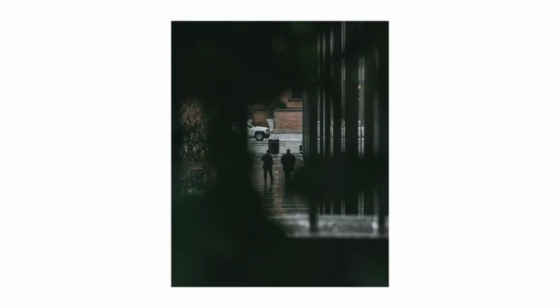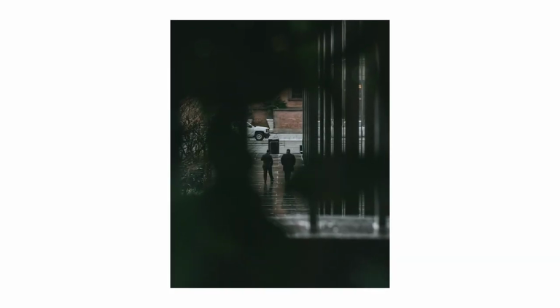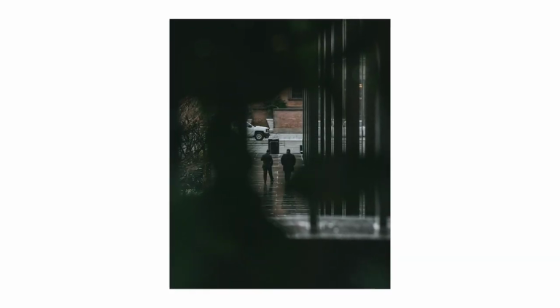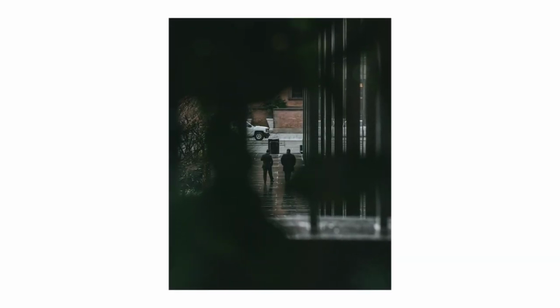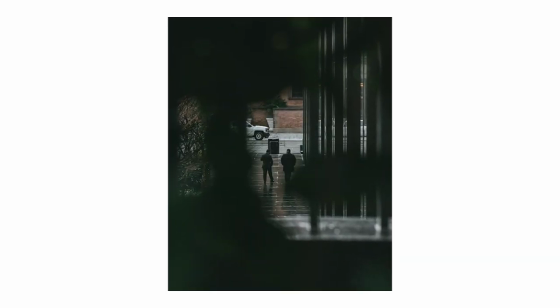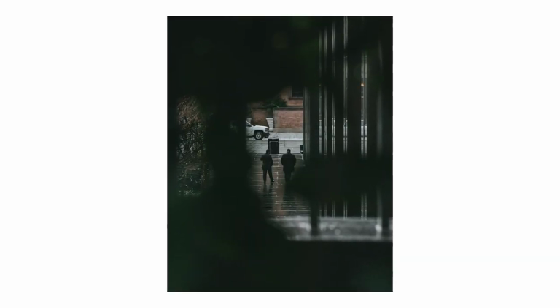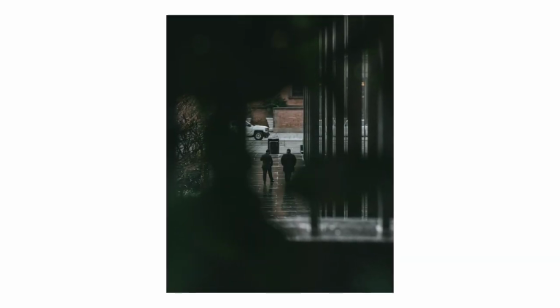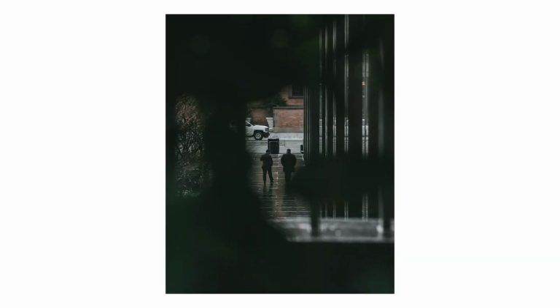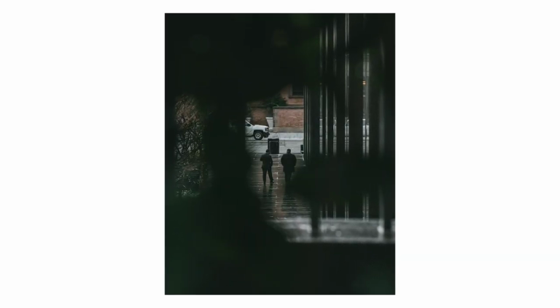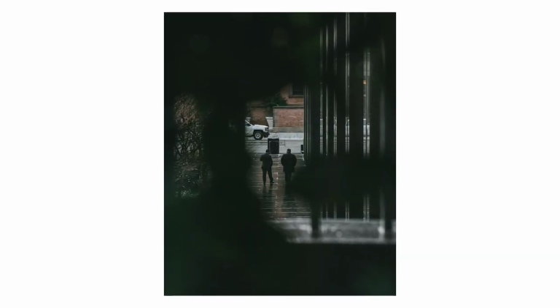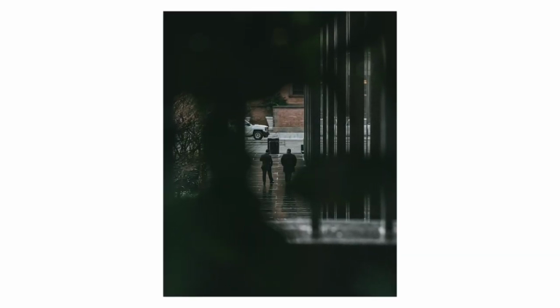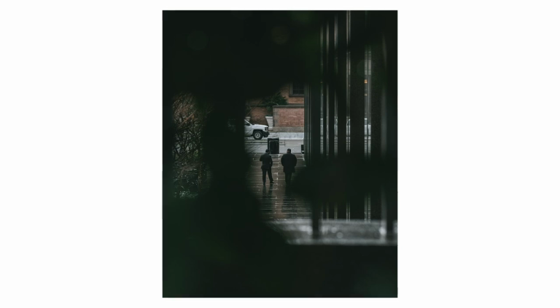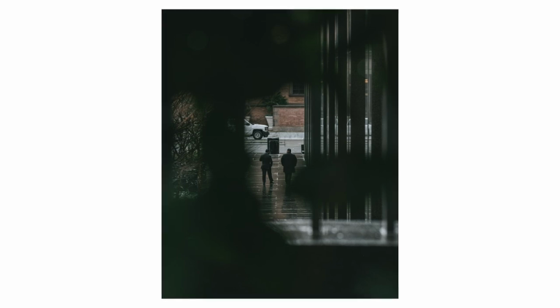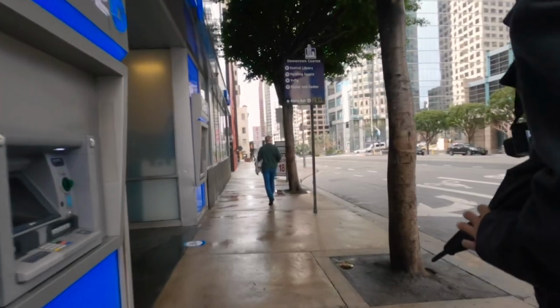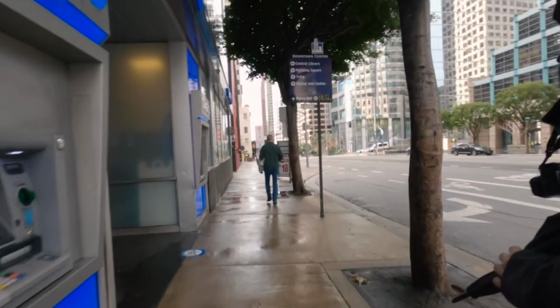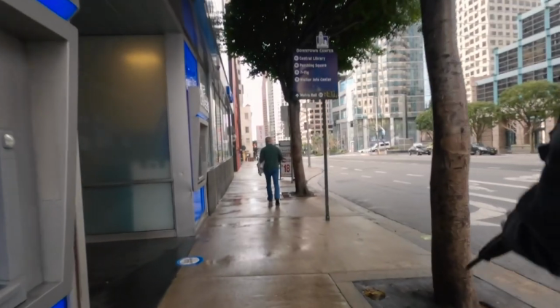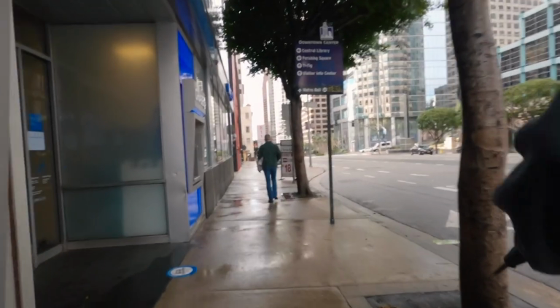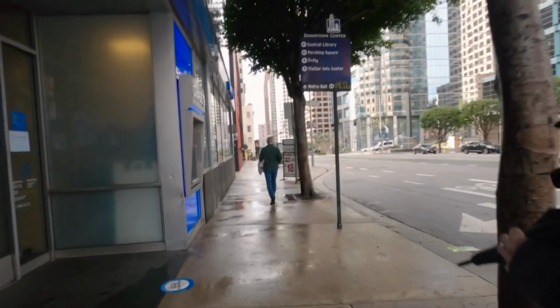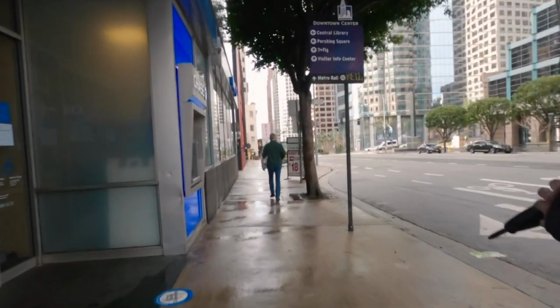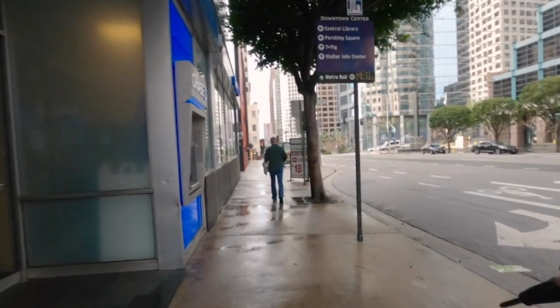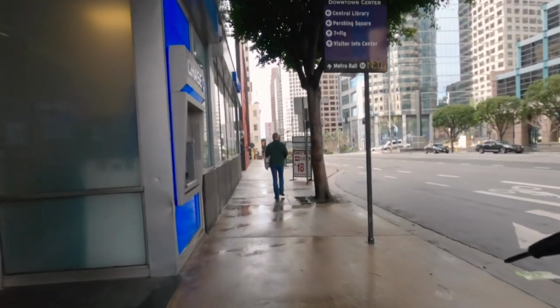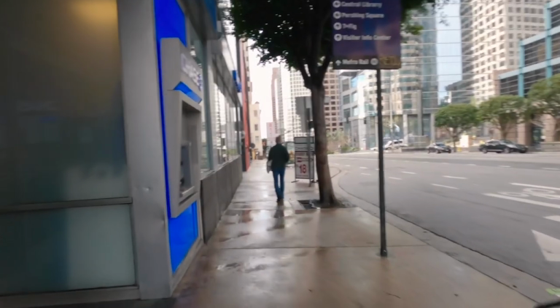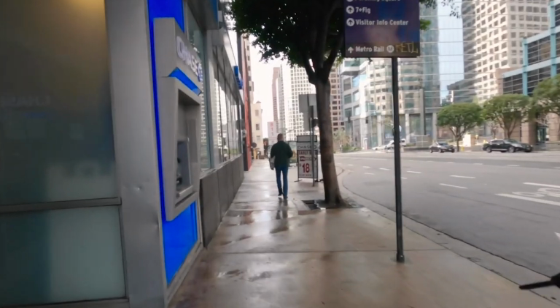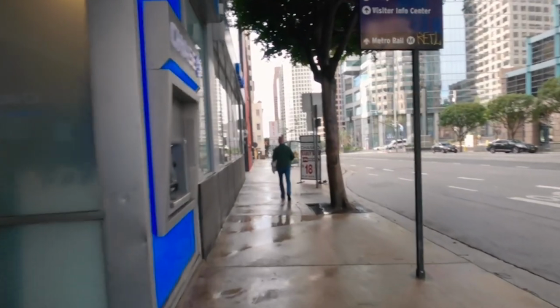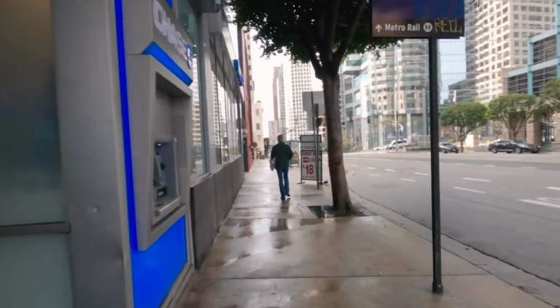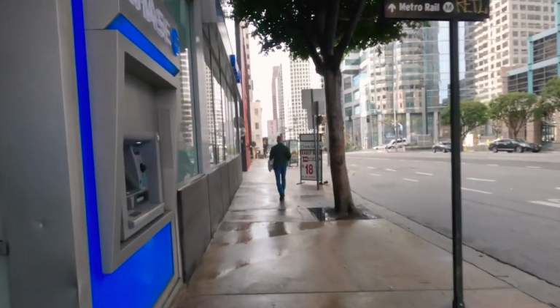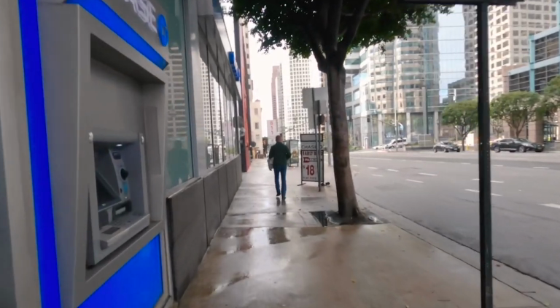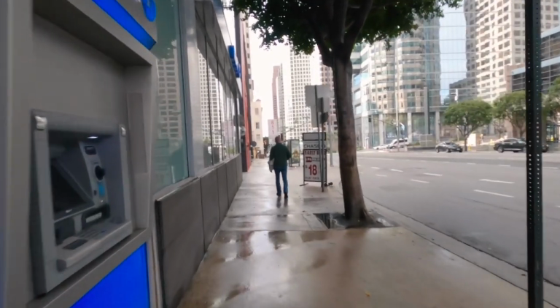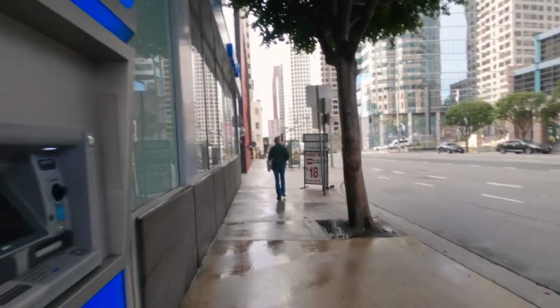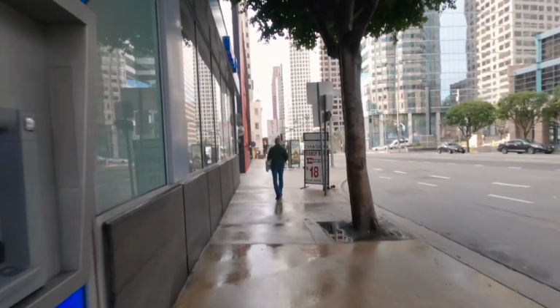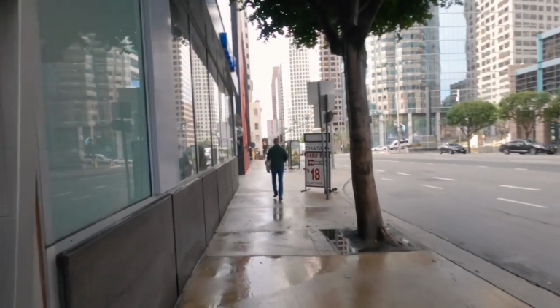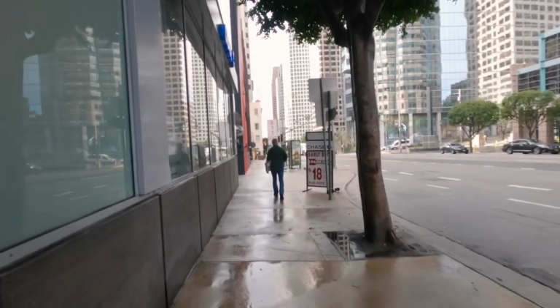I liked that the floor is wet — it kind of gives it this aesthetic that you would only find doing rainy day shots.